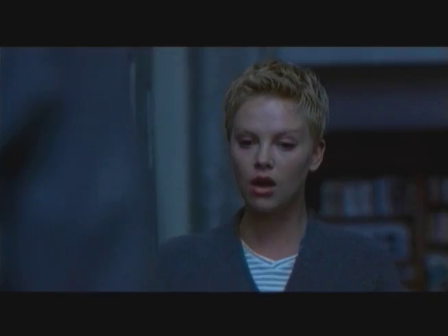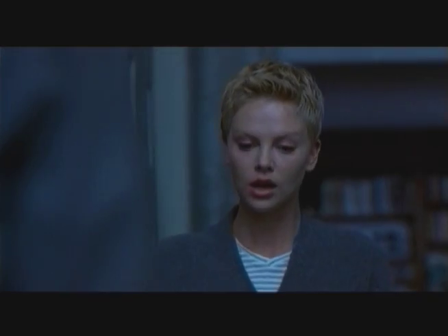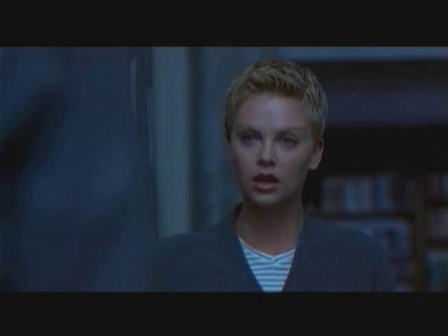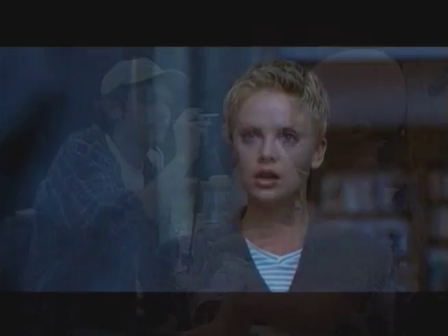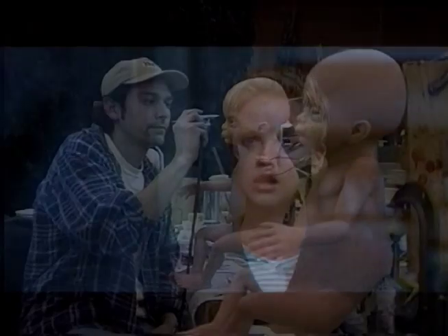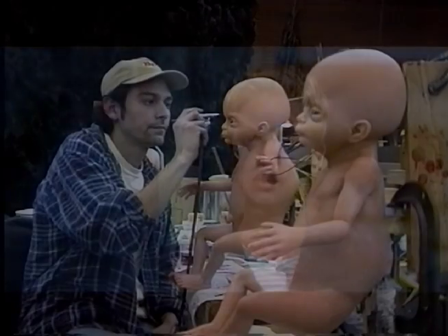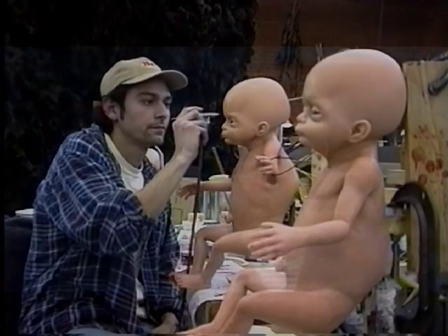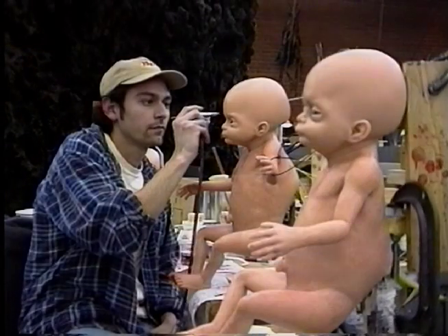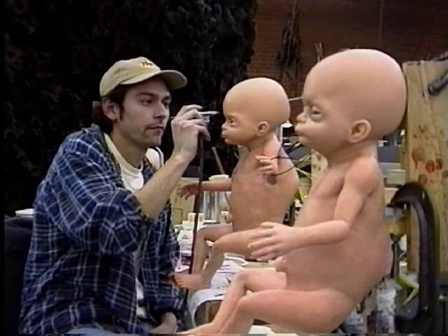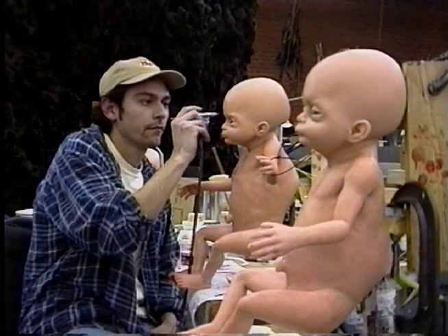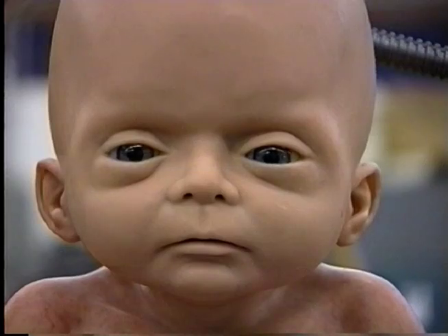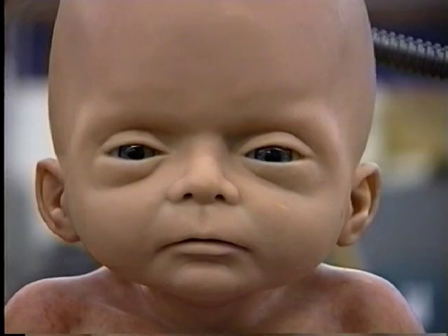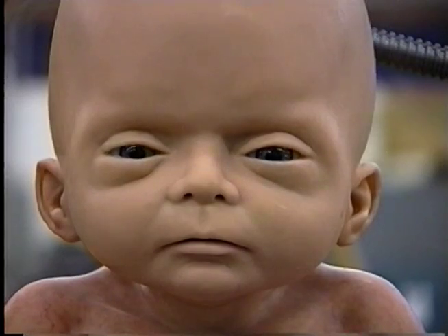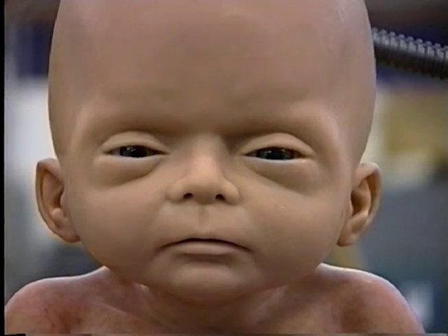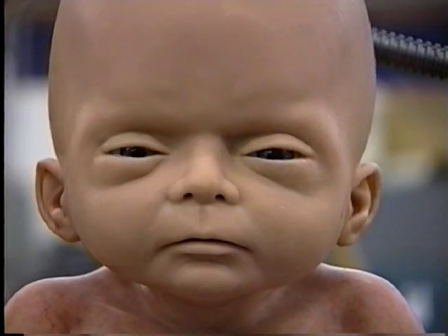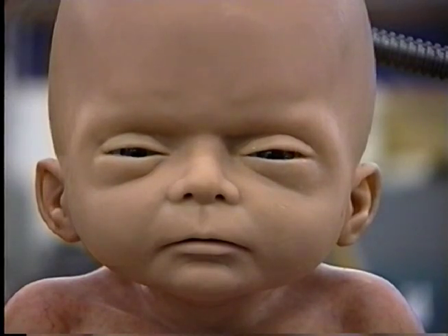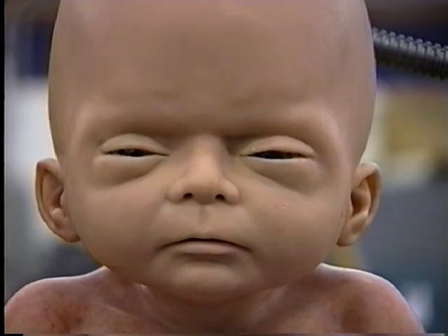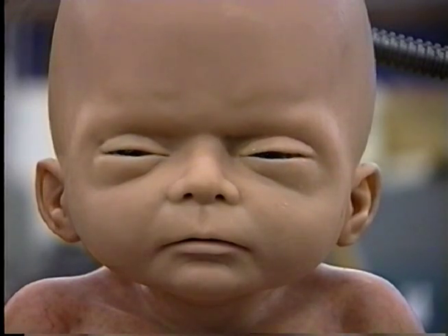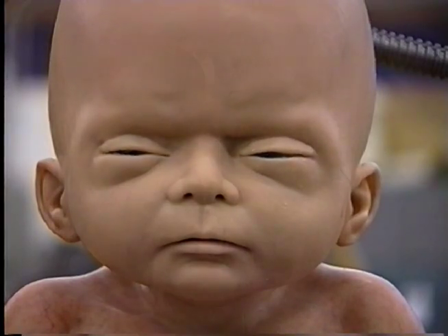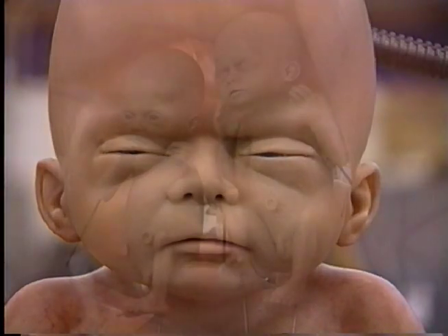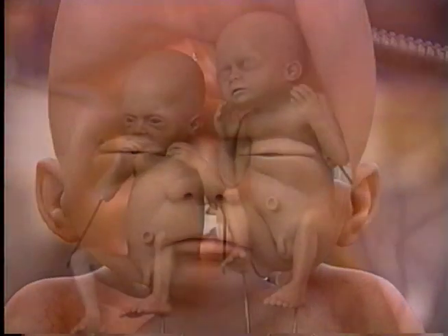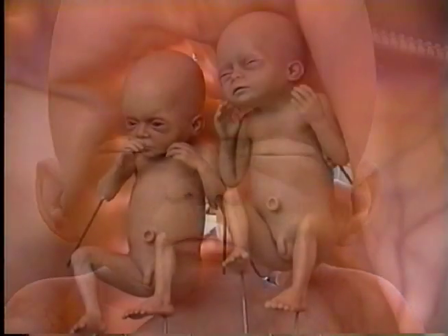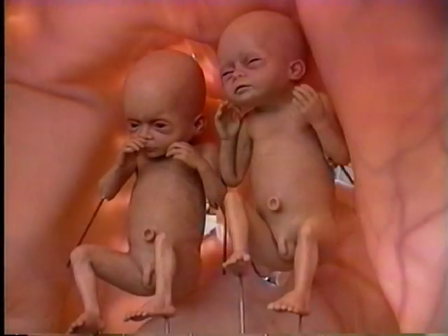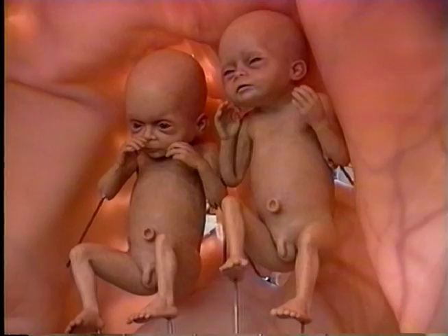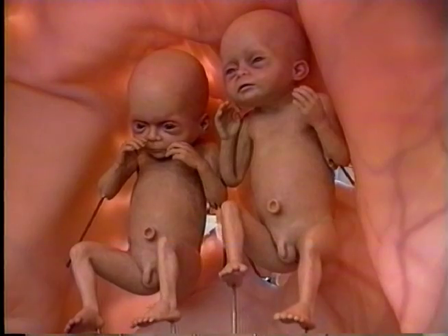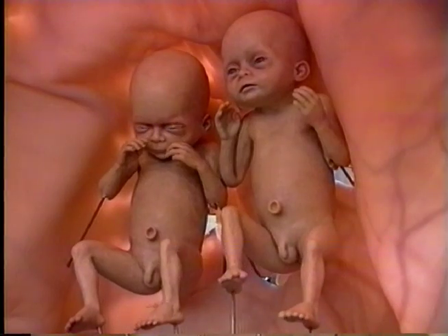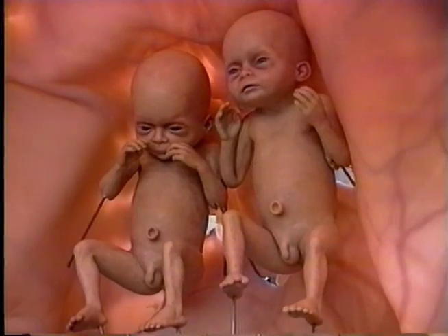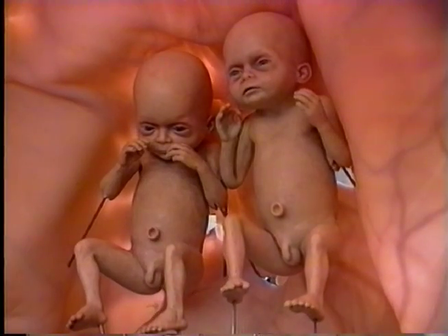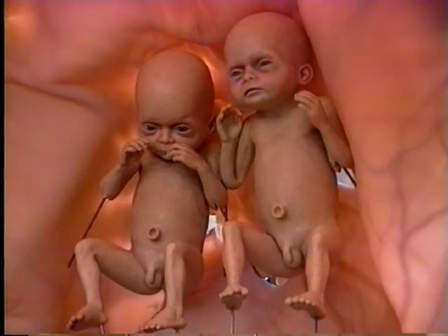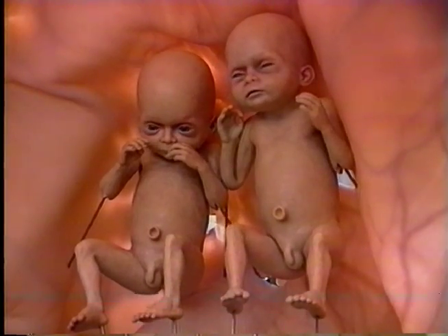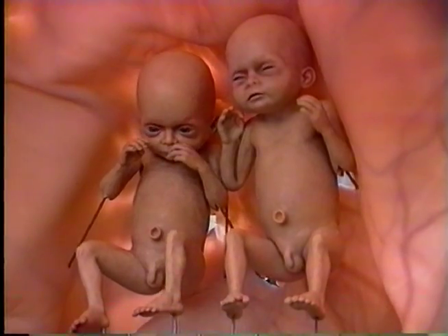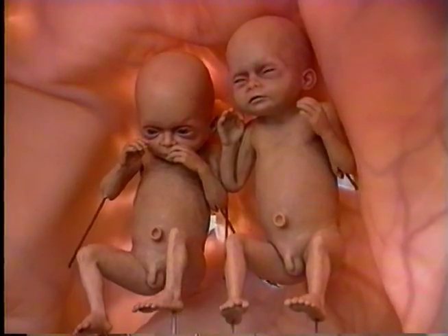But I also really enjoy creating original characters in the form of creature suits worn by actors, or building mechanical puppets.